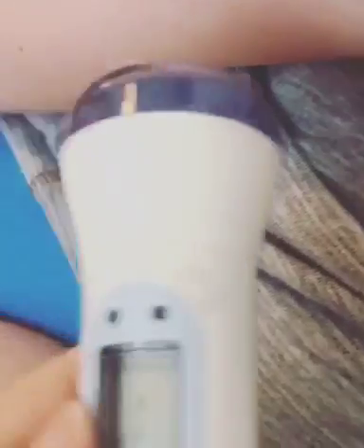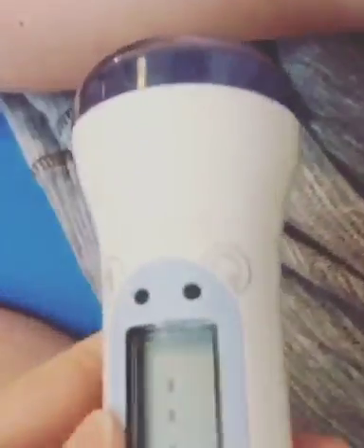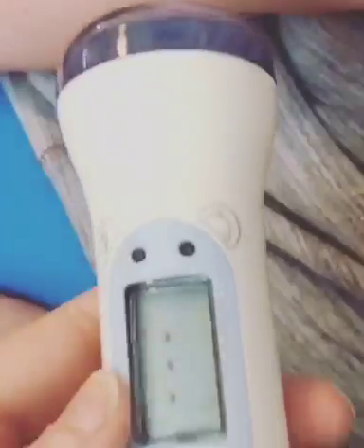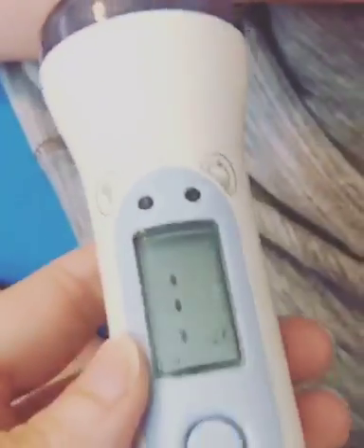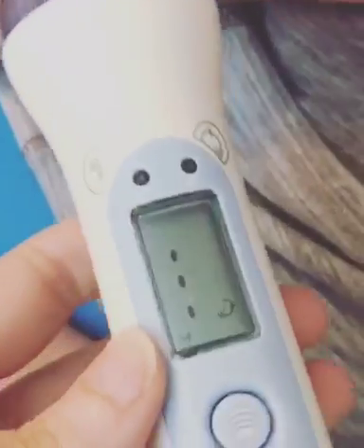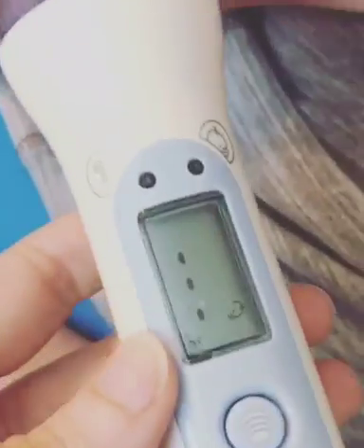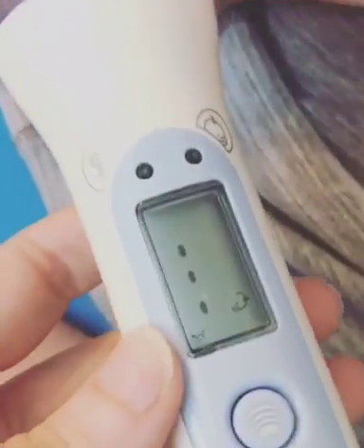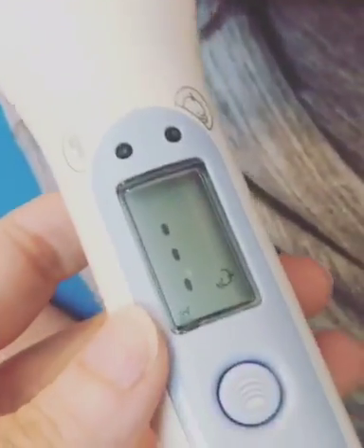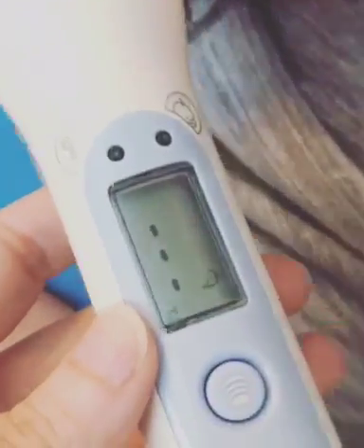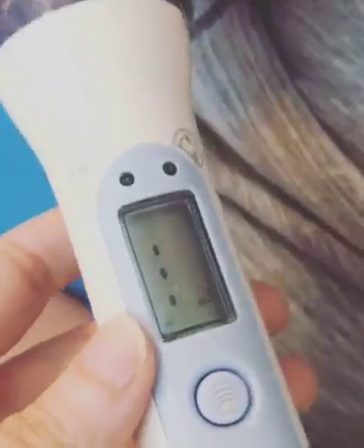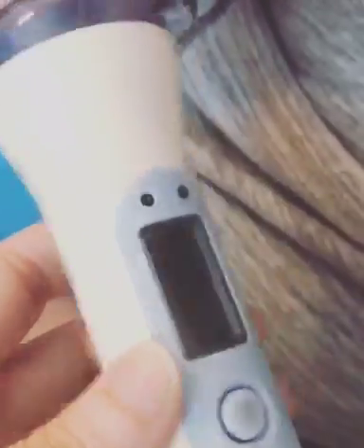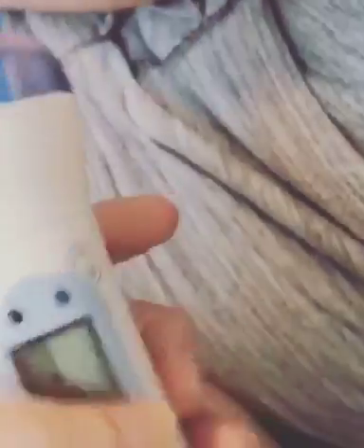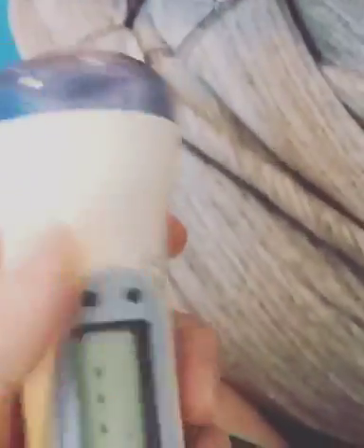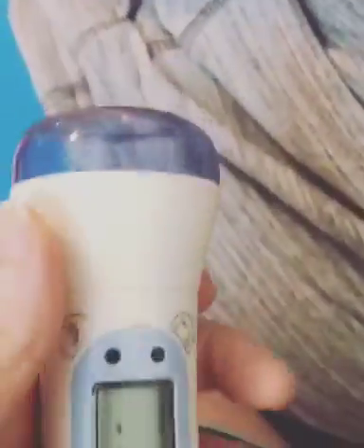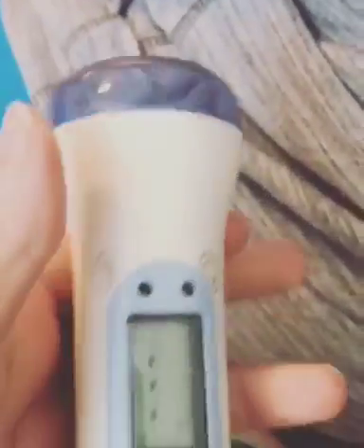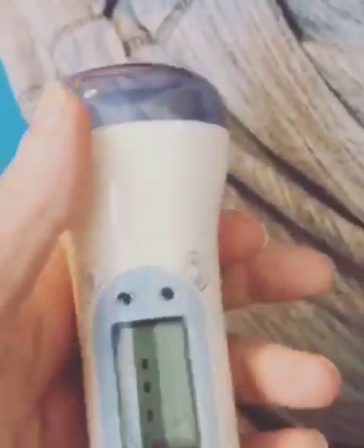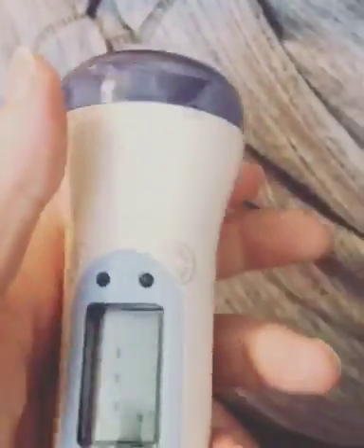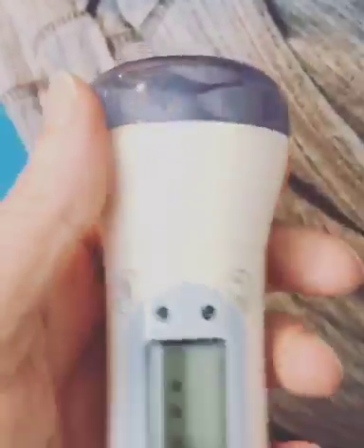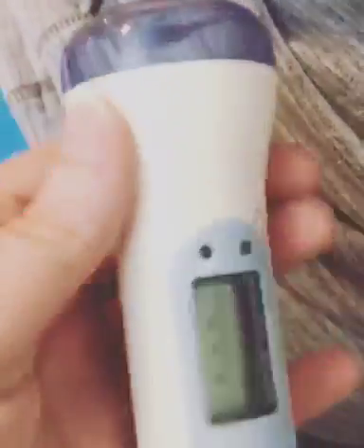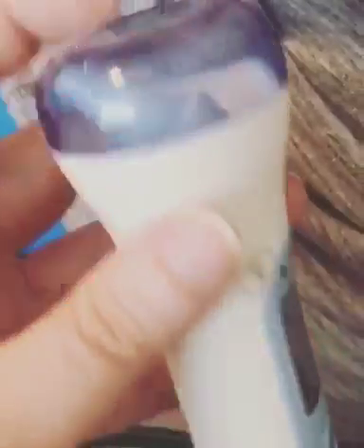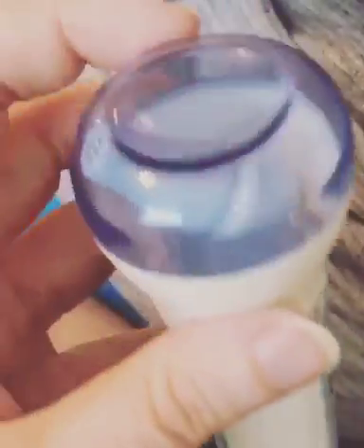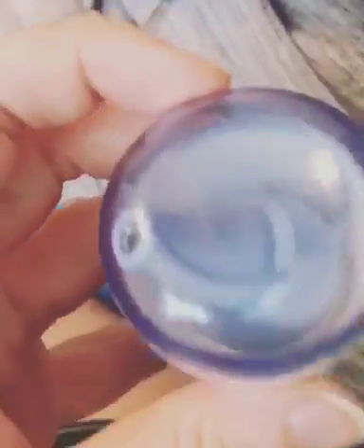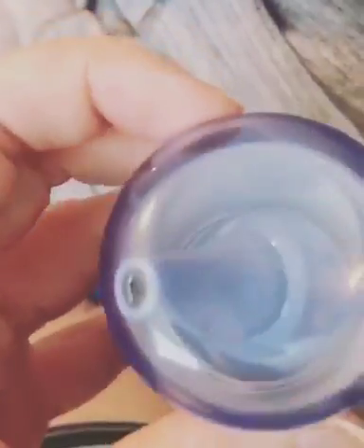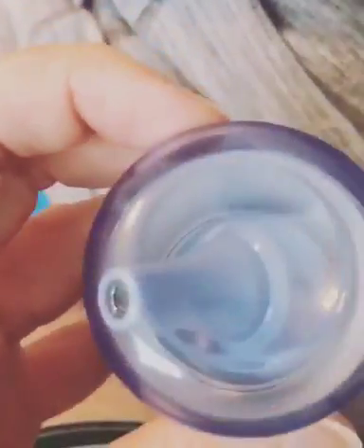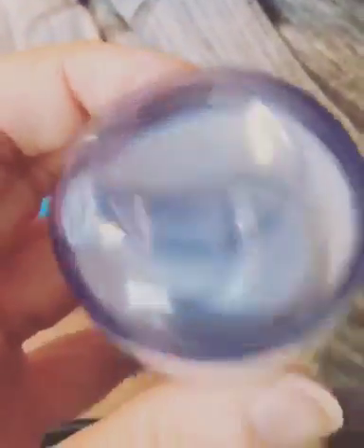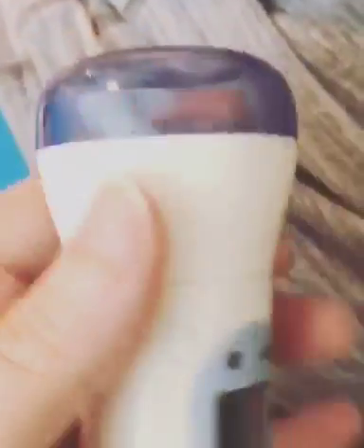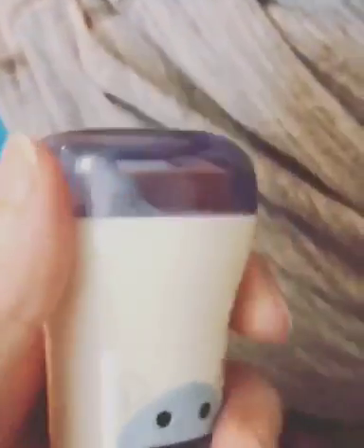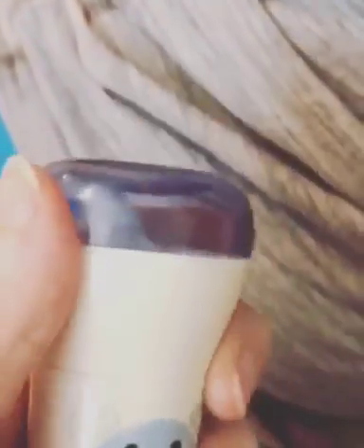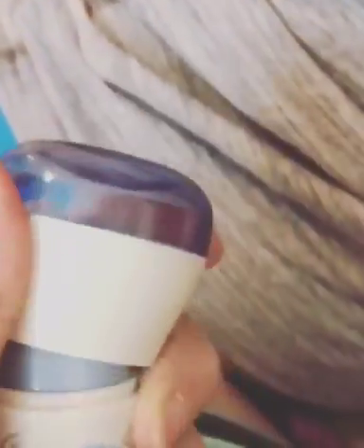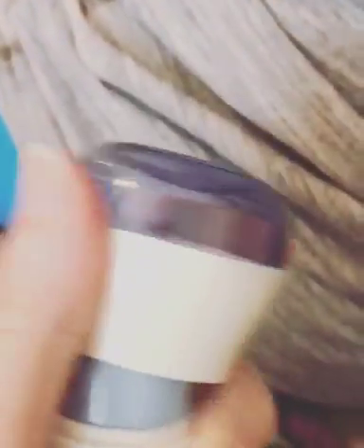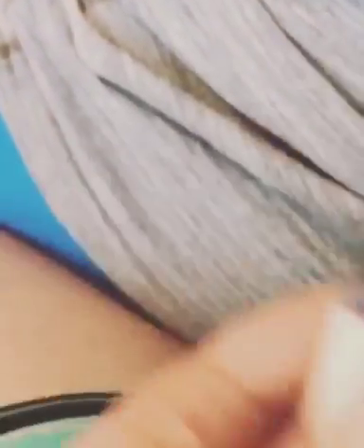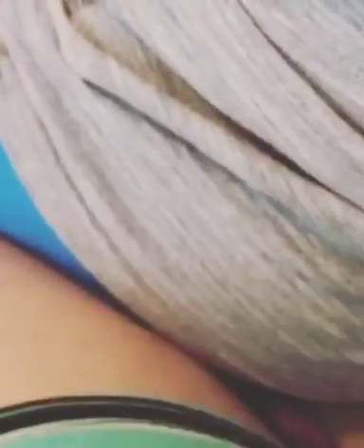All right, I got this little thermometer to try. It has a really good lid that keeps it clean.